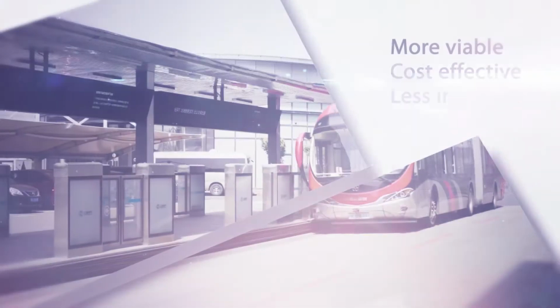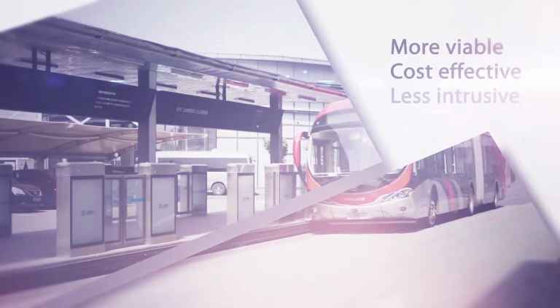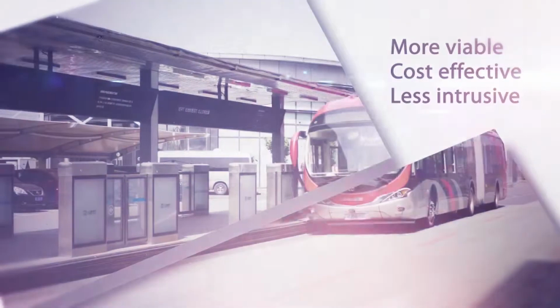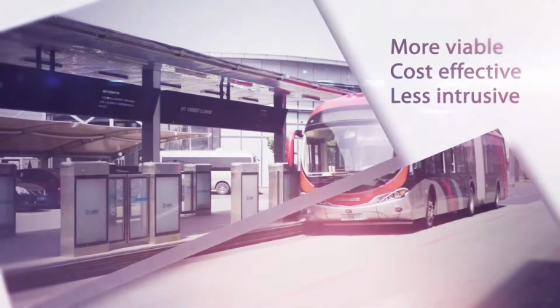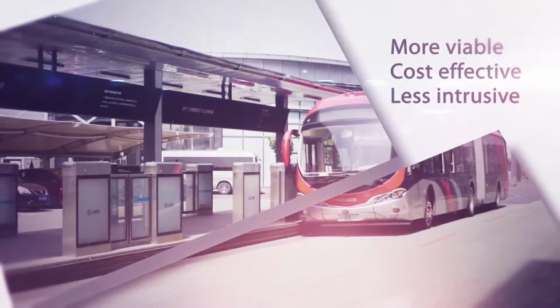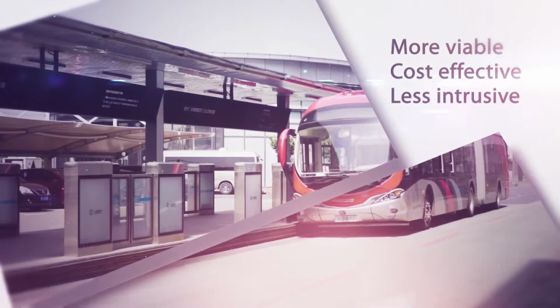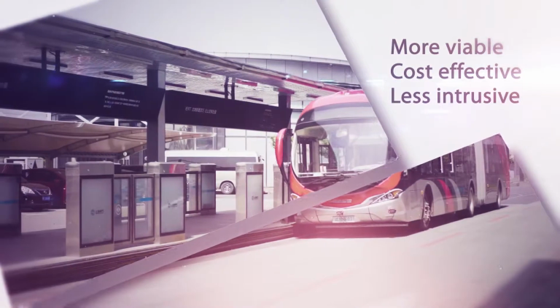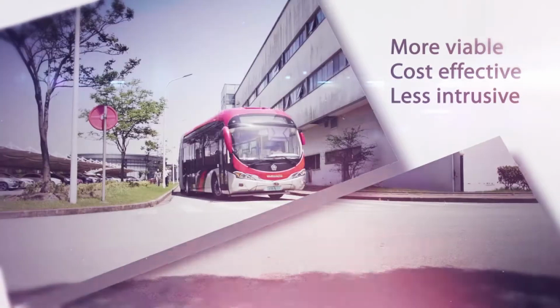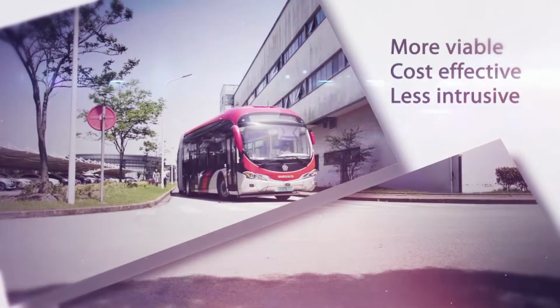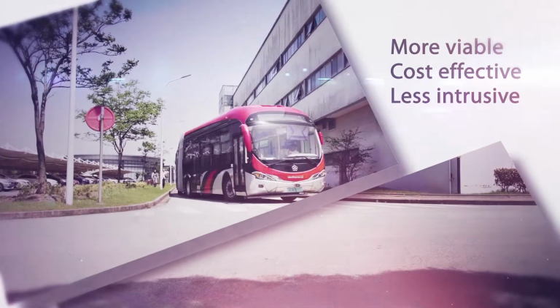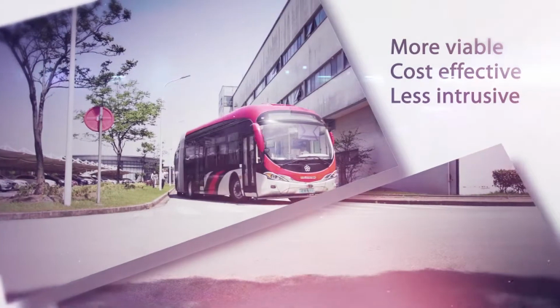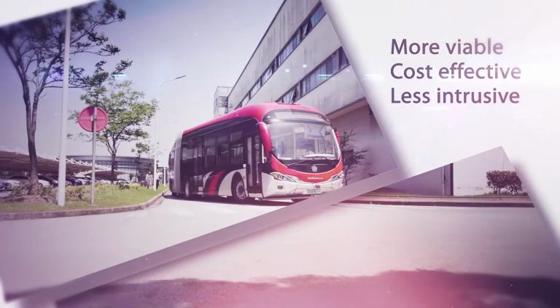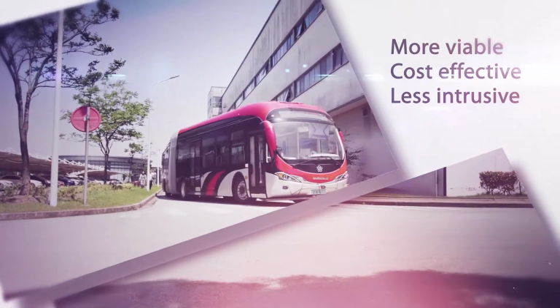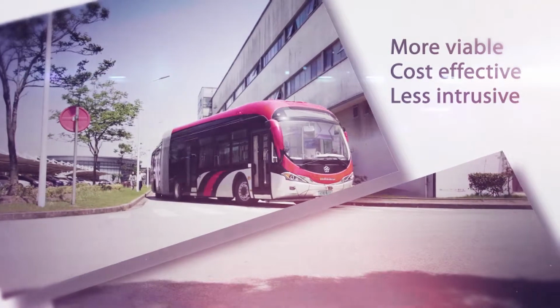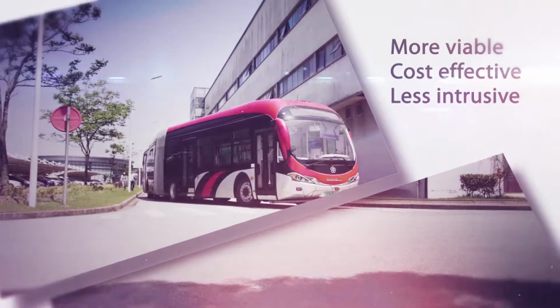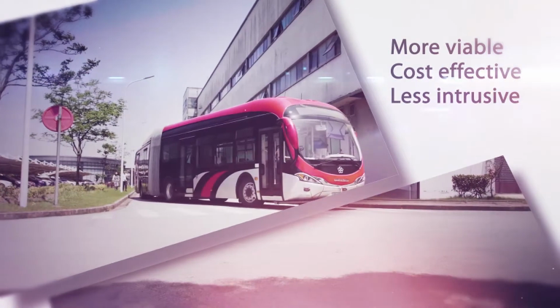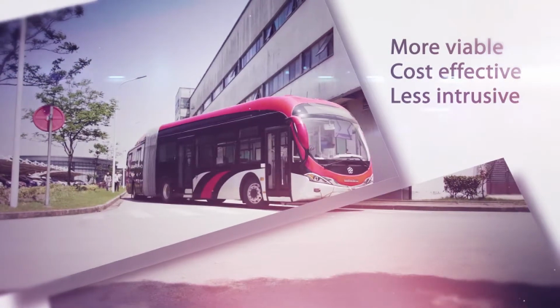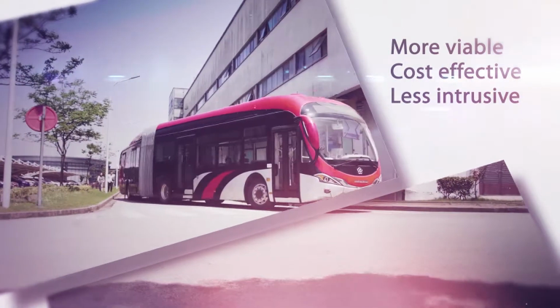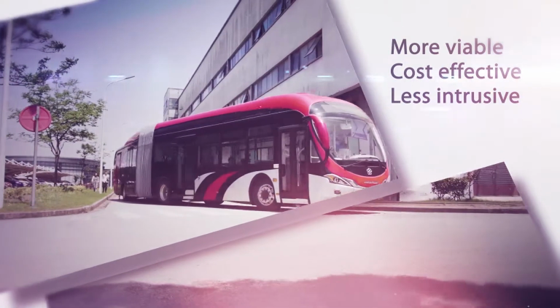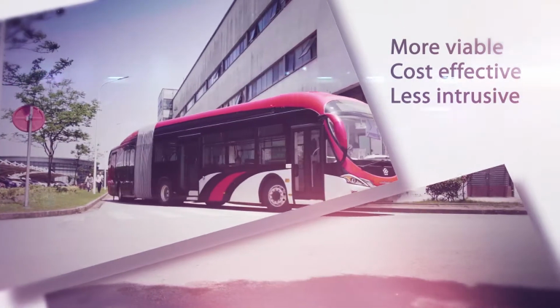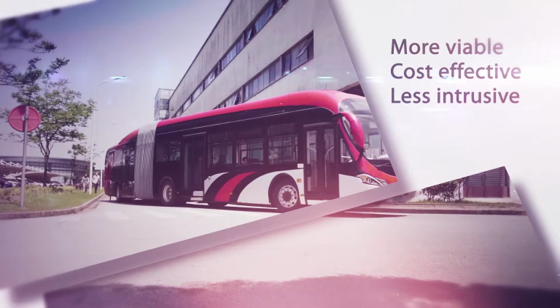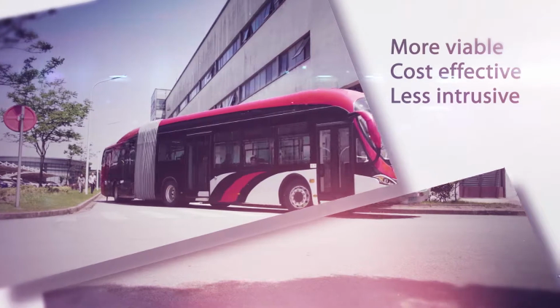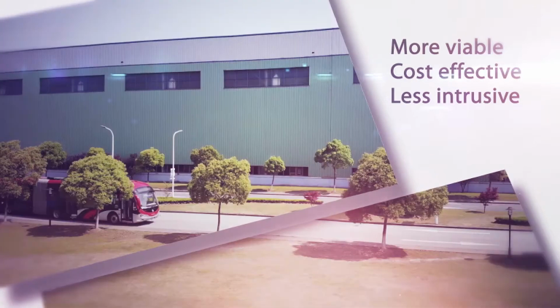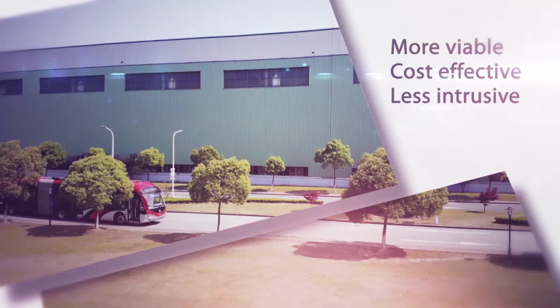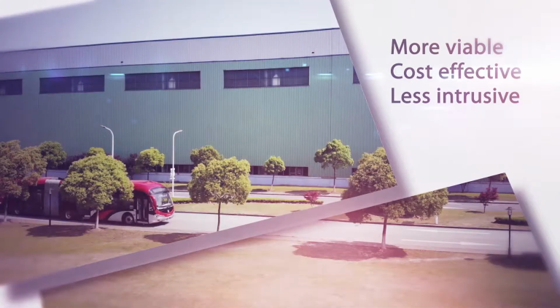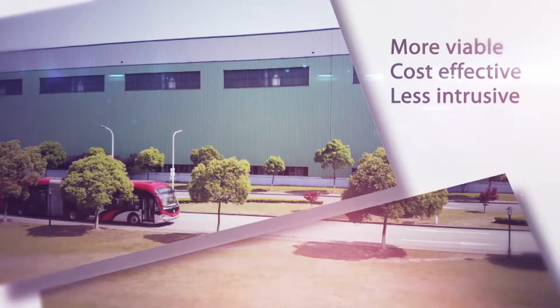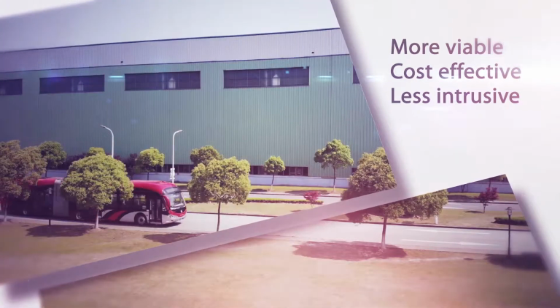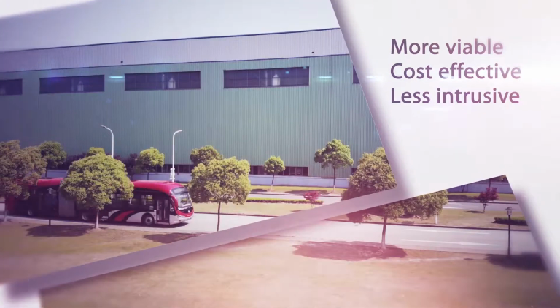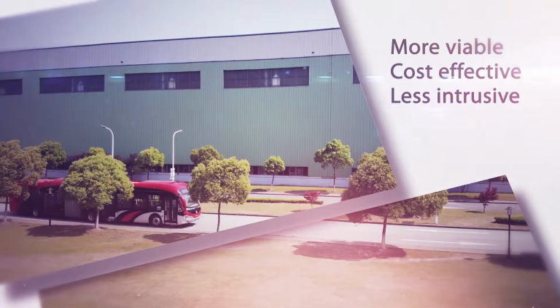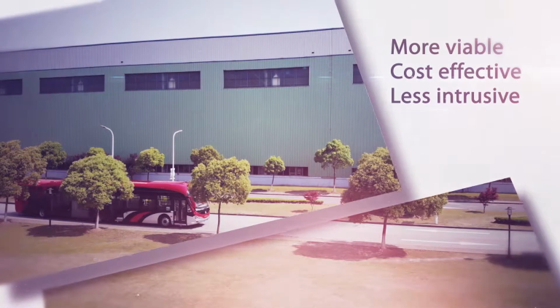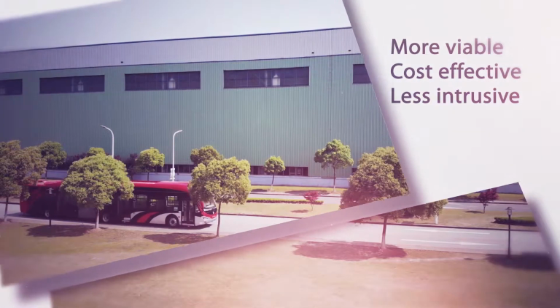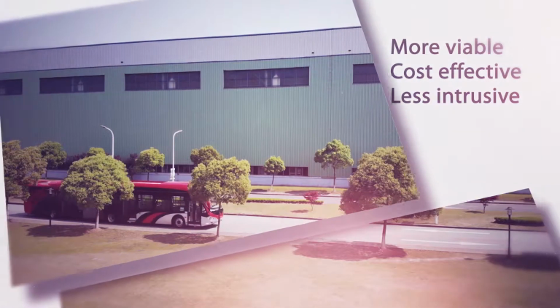Trackless Australia is now a more viable, cost effective and less intrusive solution.